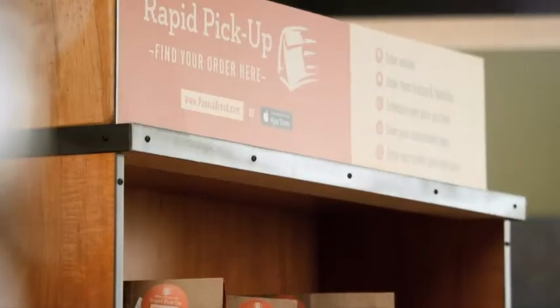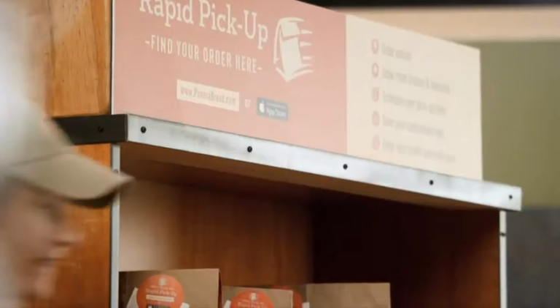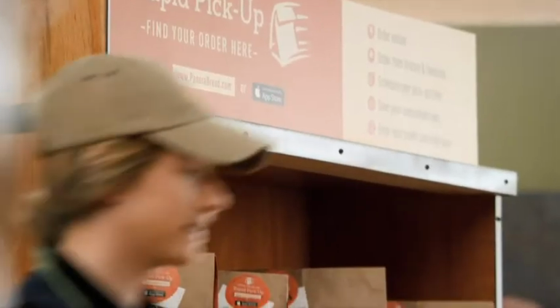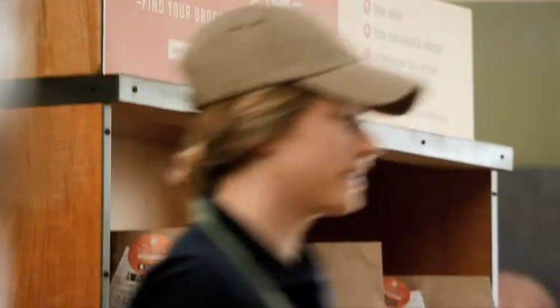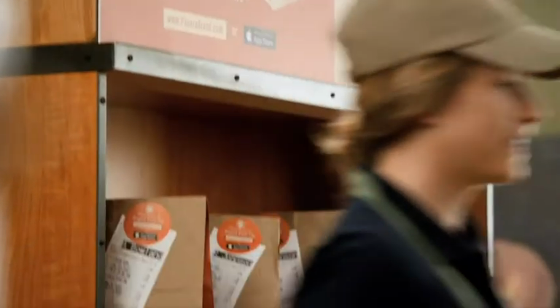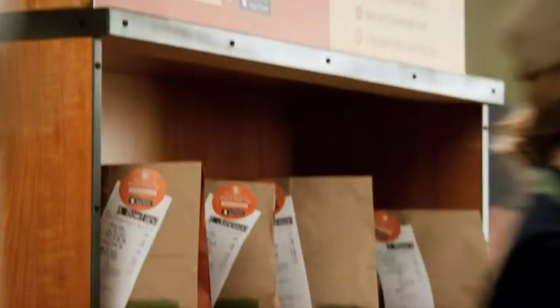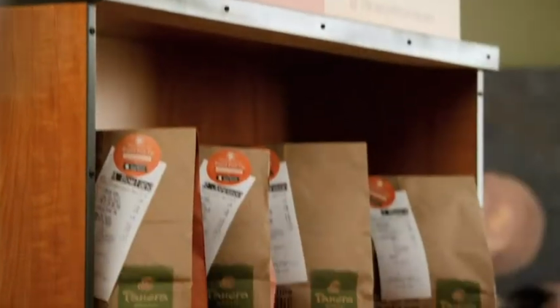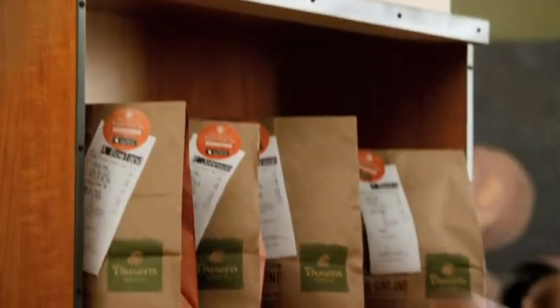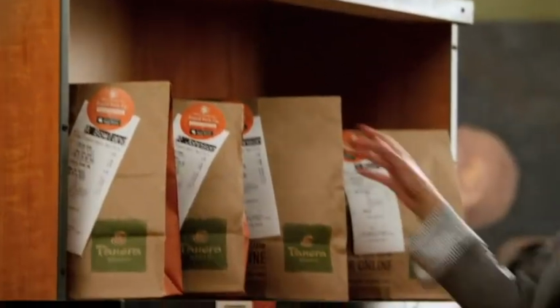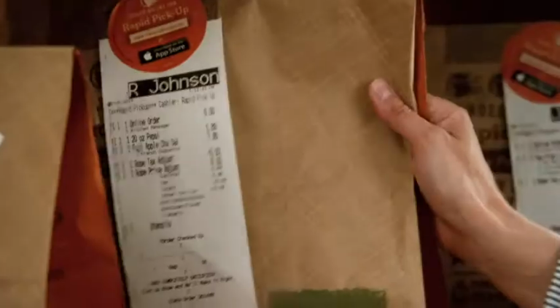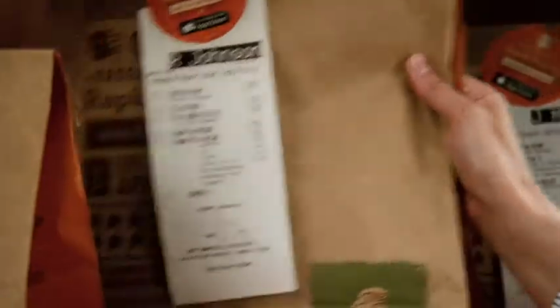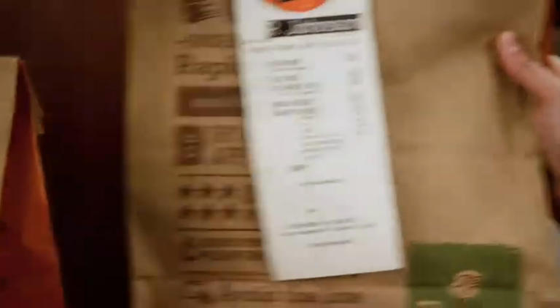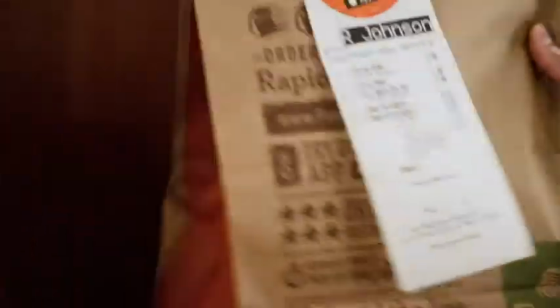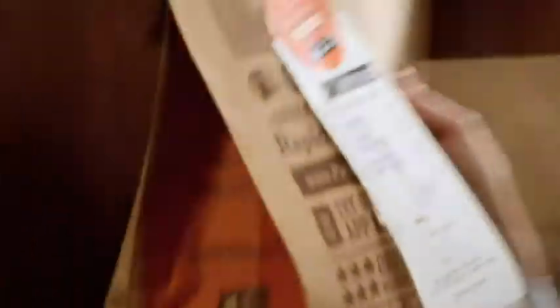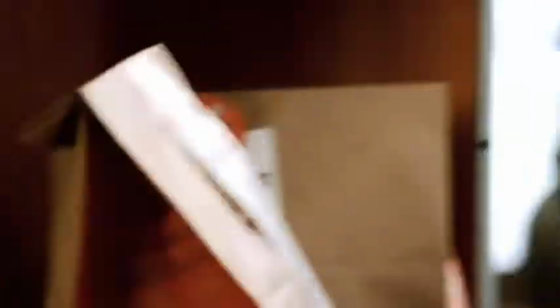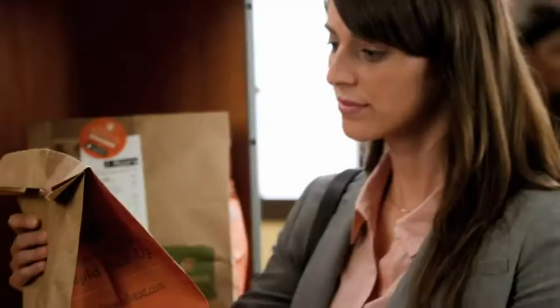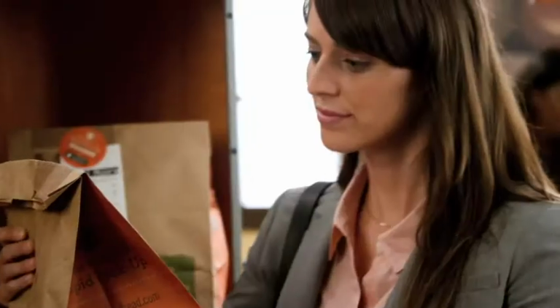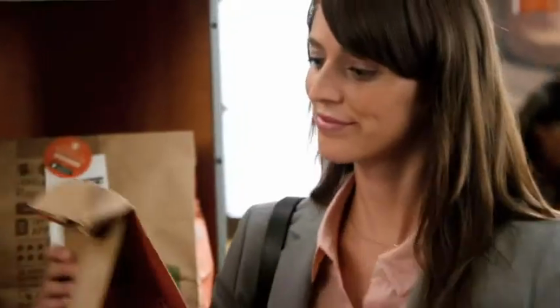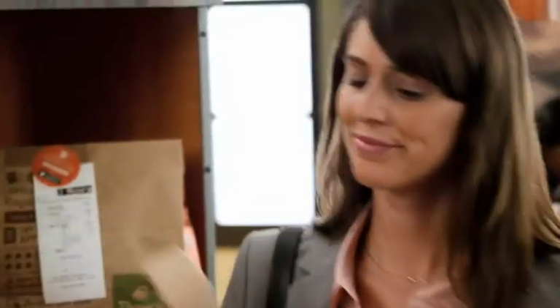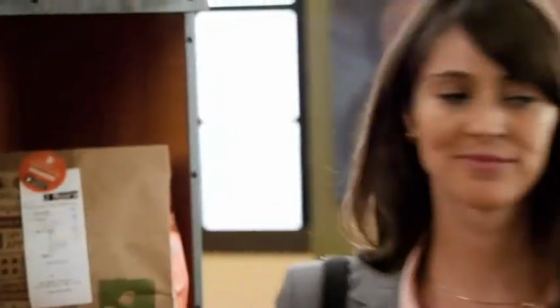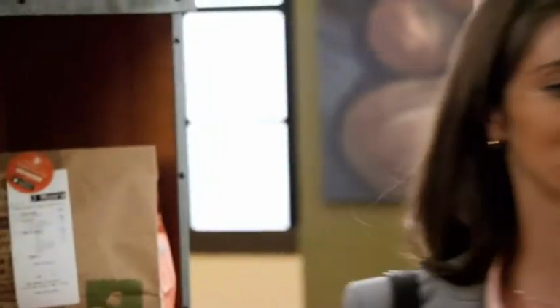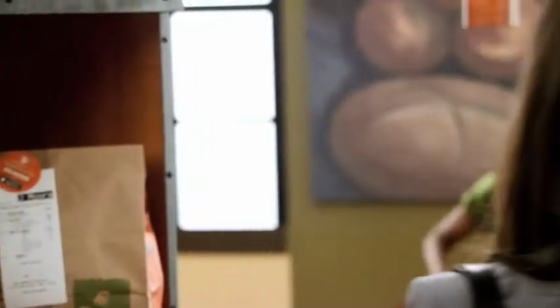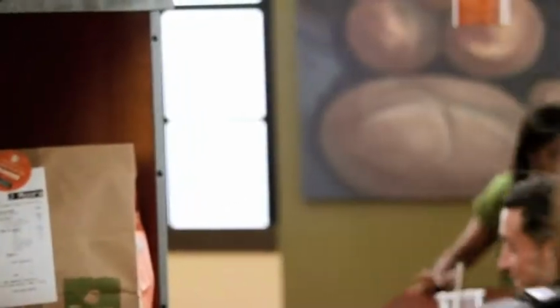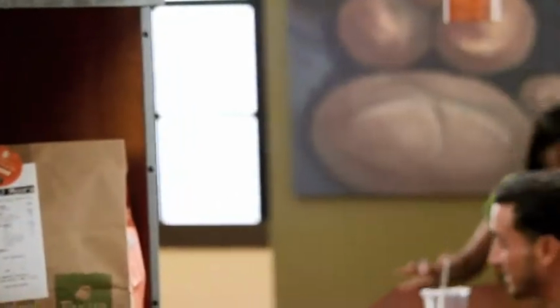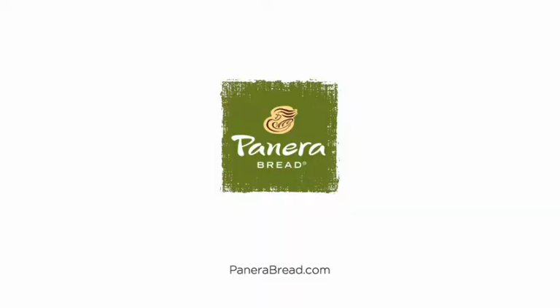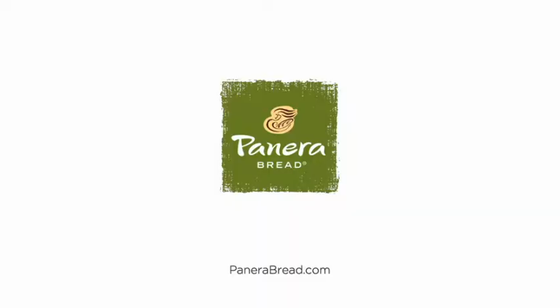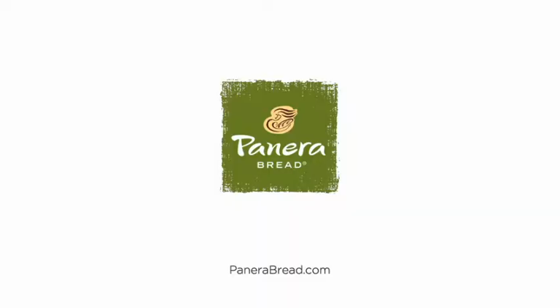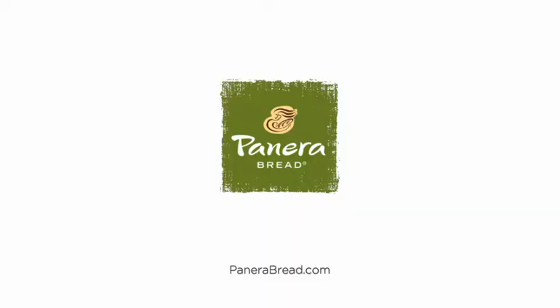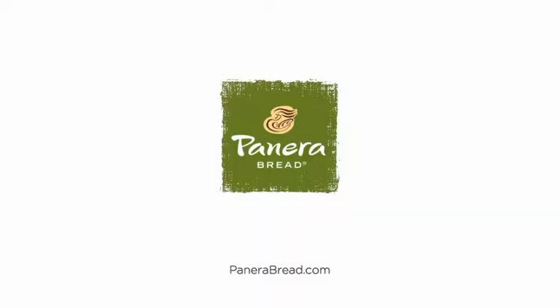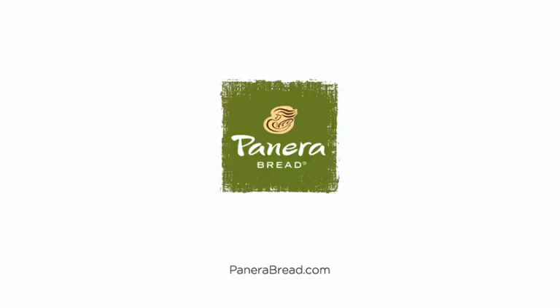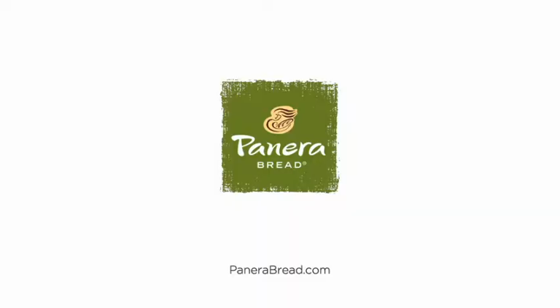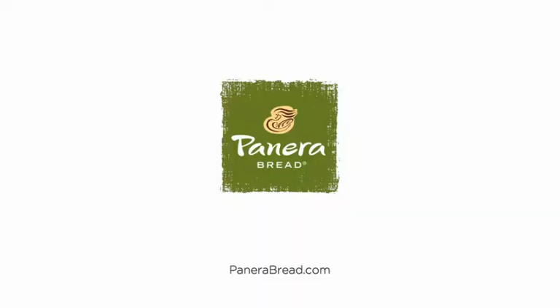And now with Rapid Pickup, you can order online and avoid the line. Only at Panera Bread.